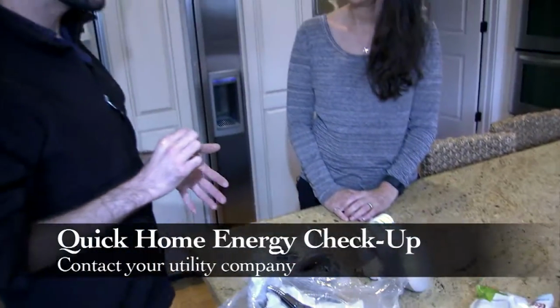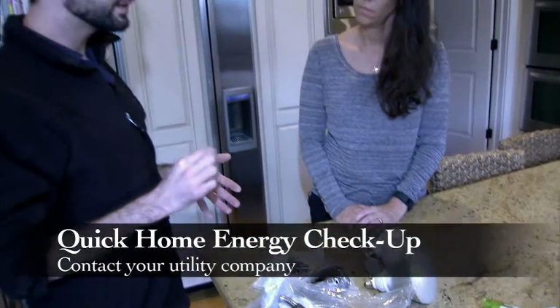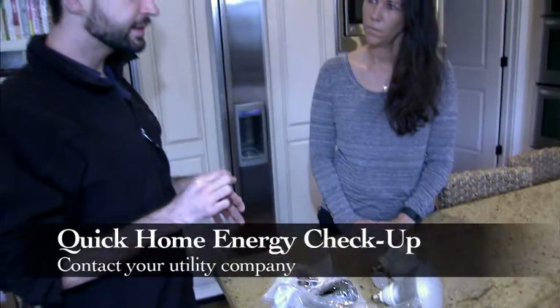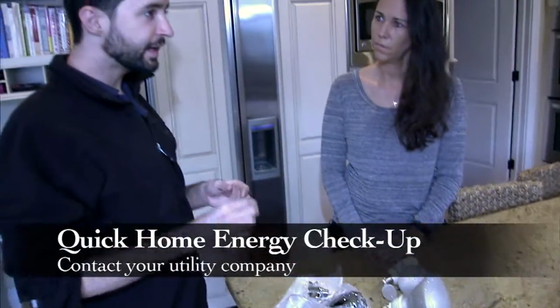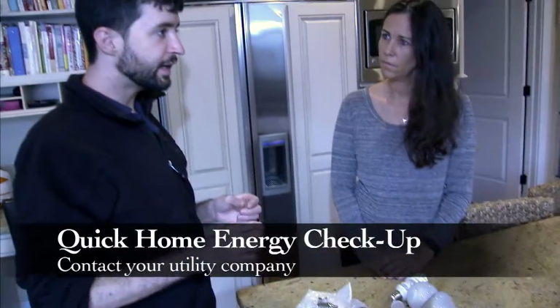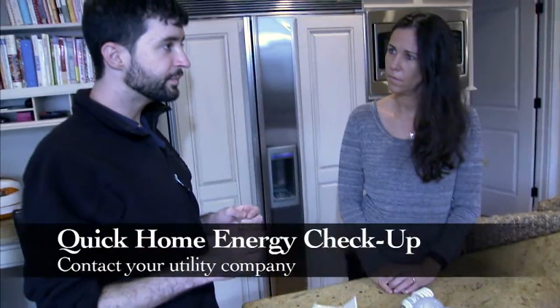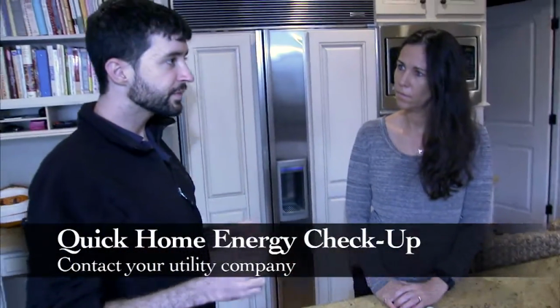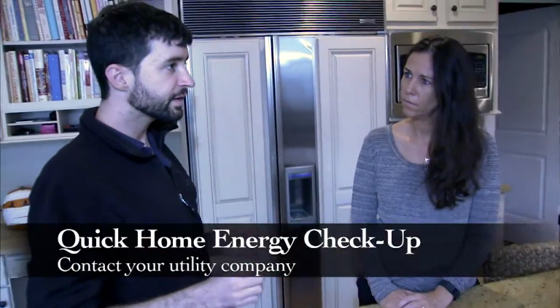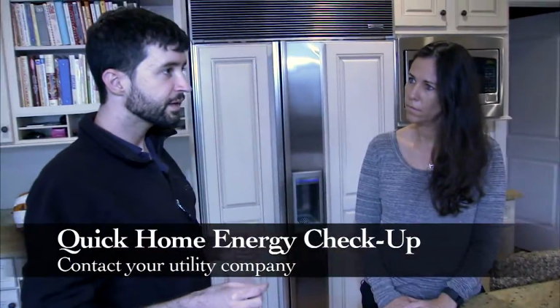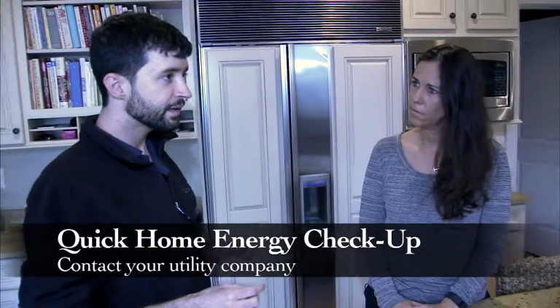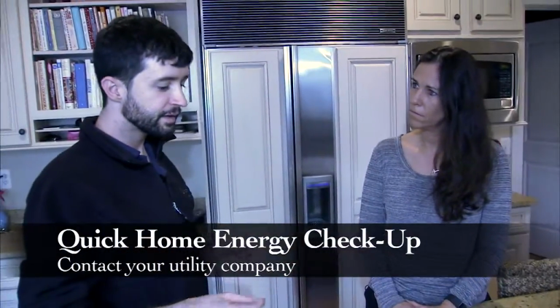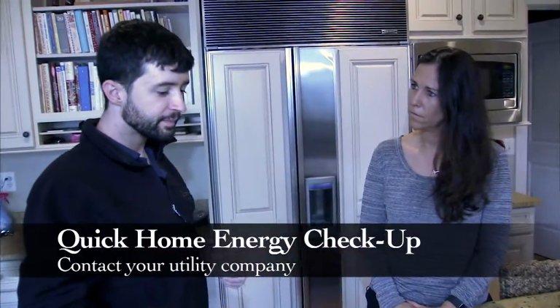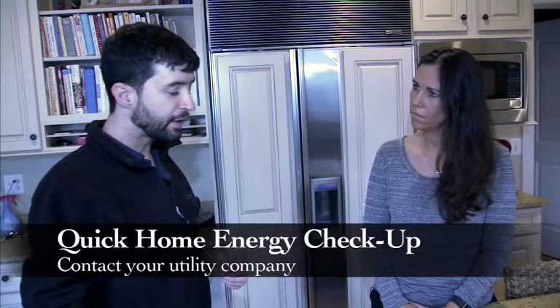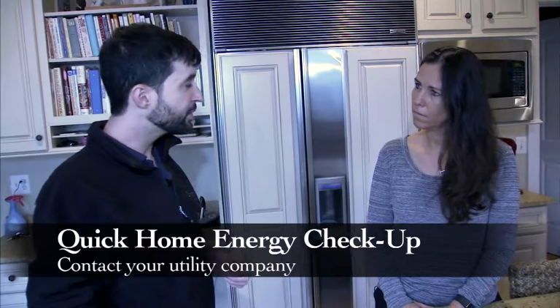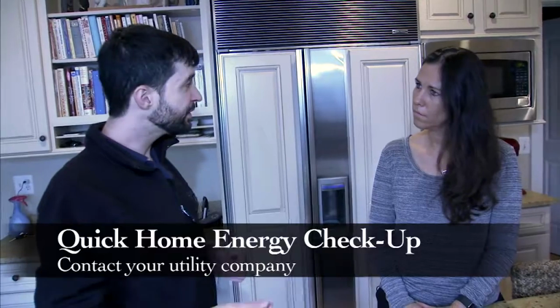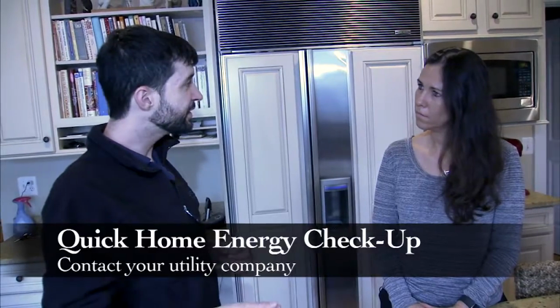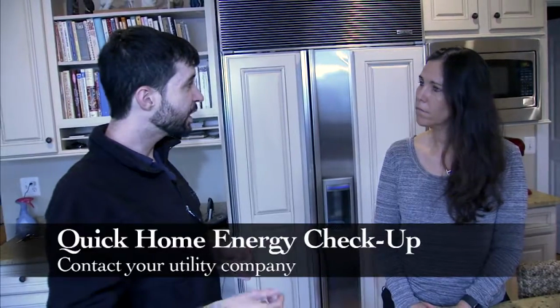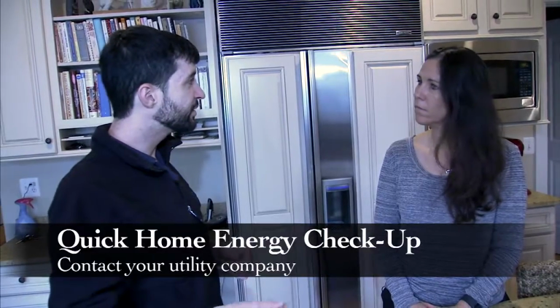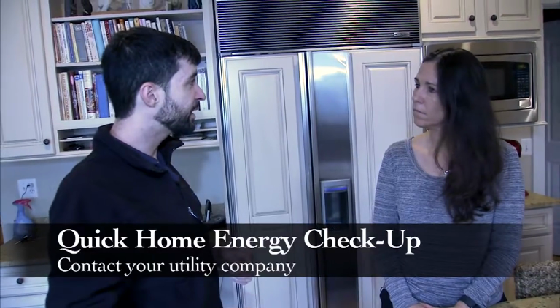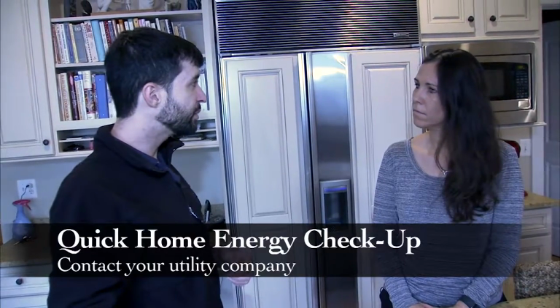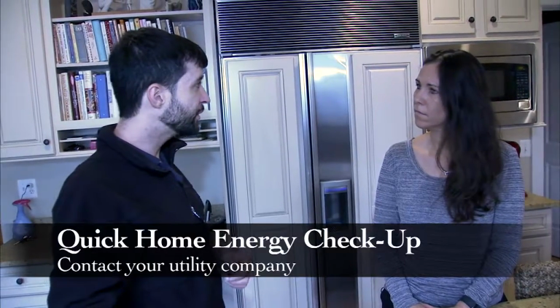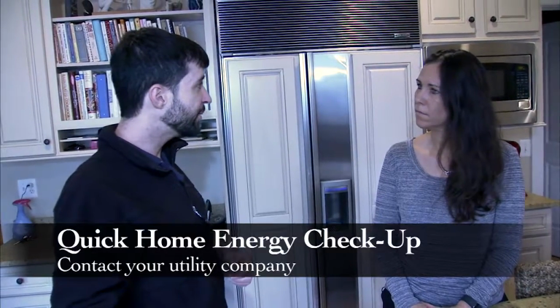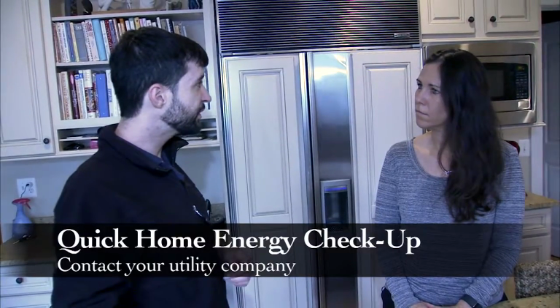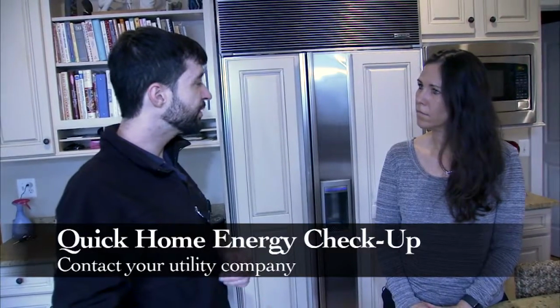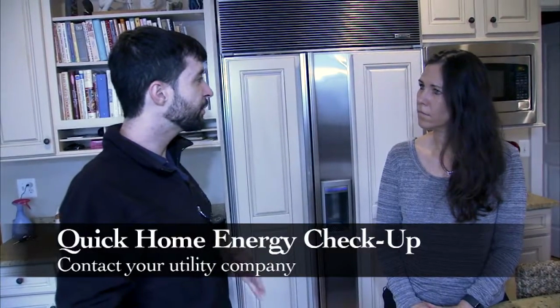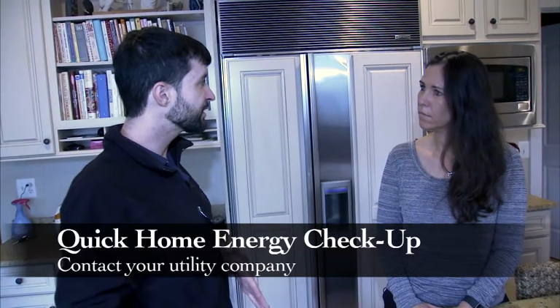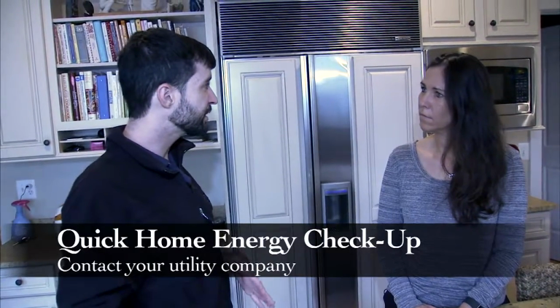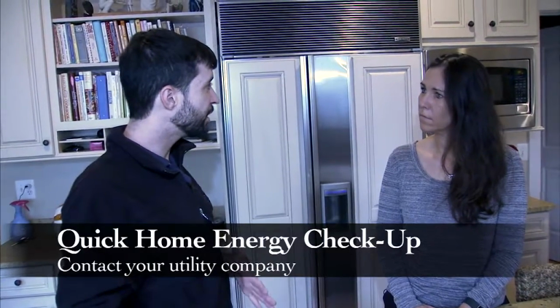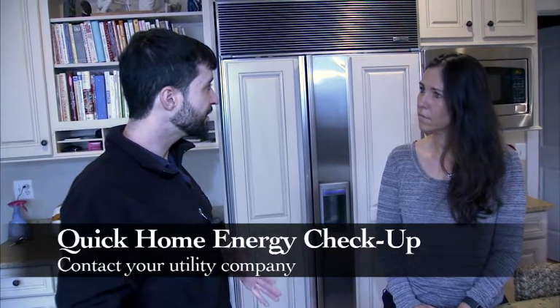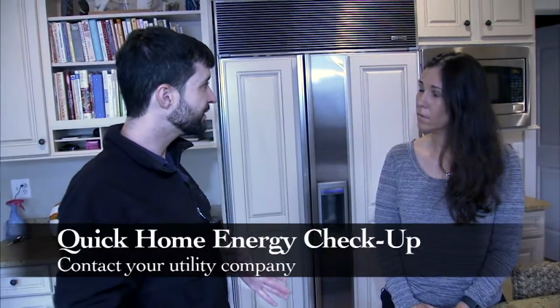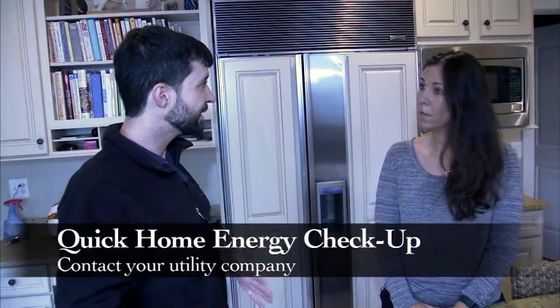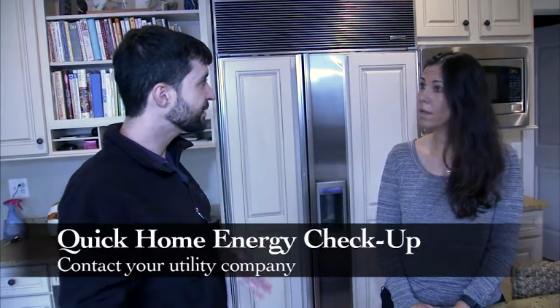Make sure you contact your utility supplier today to request a quick home energy check-up.